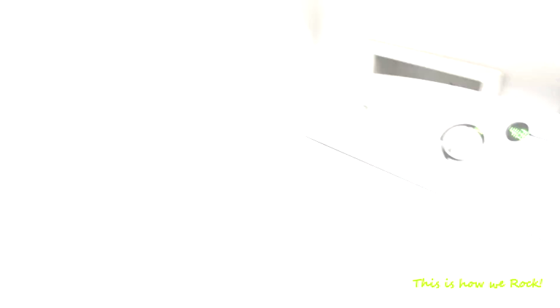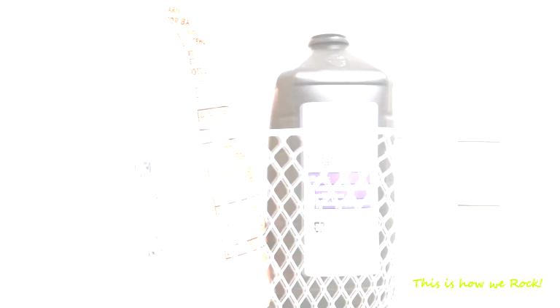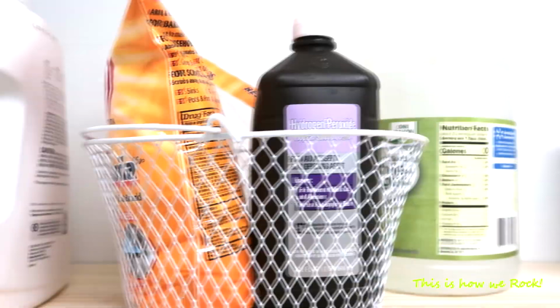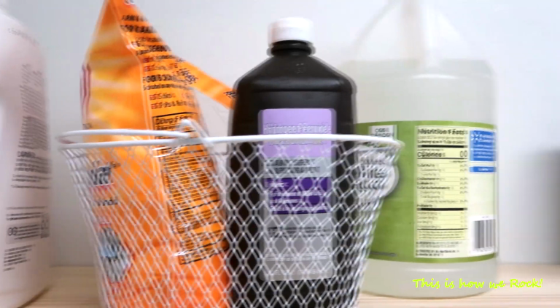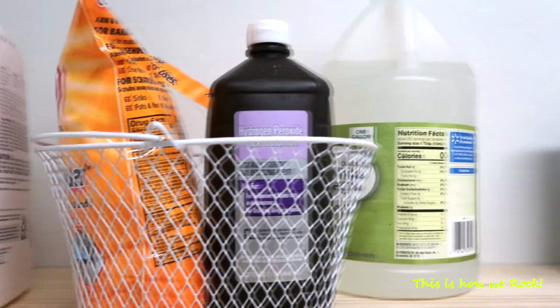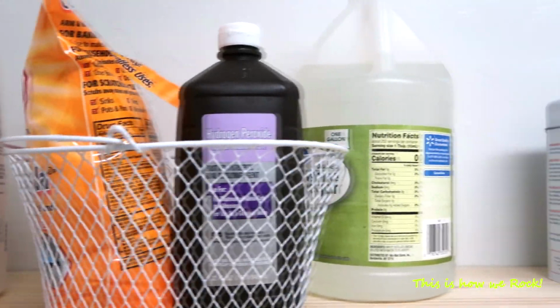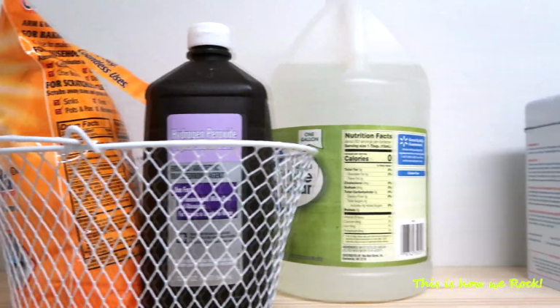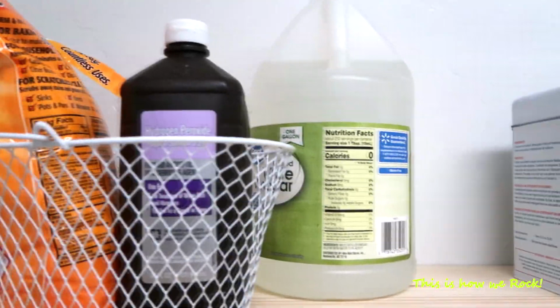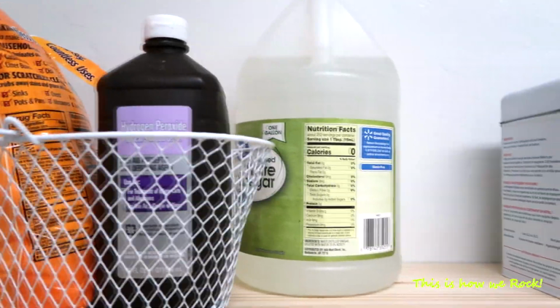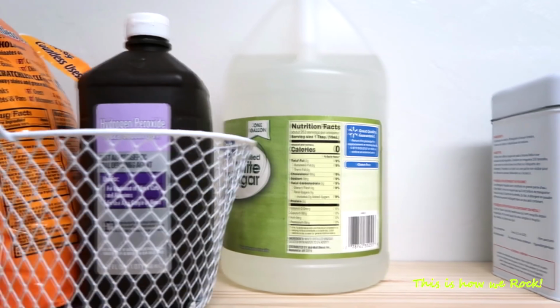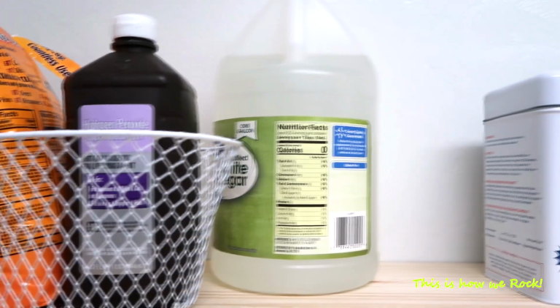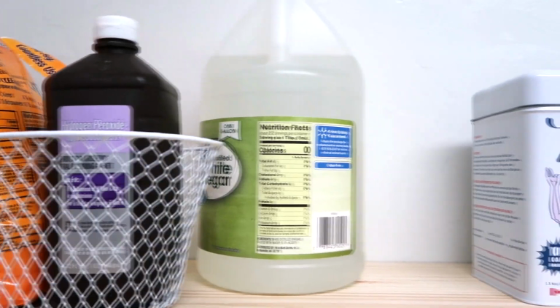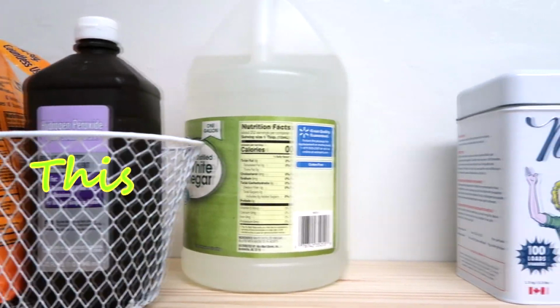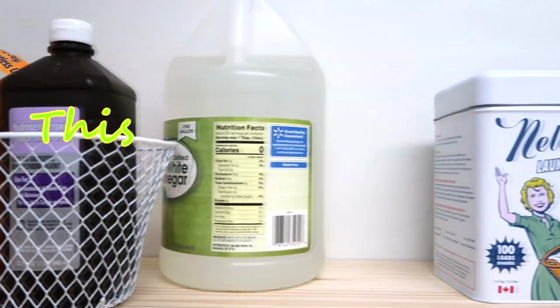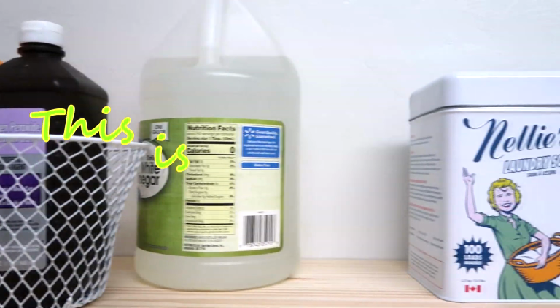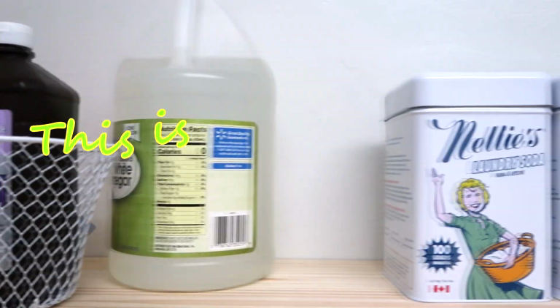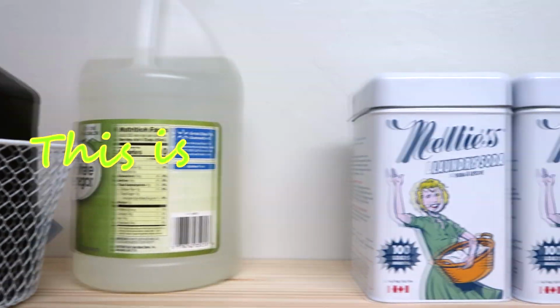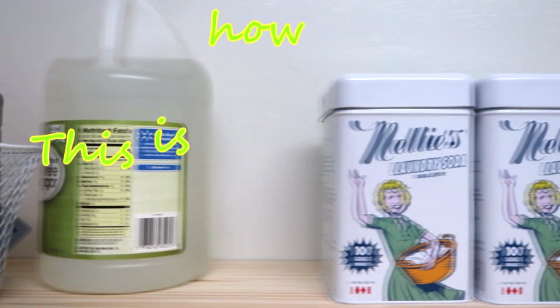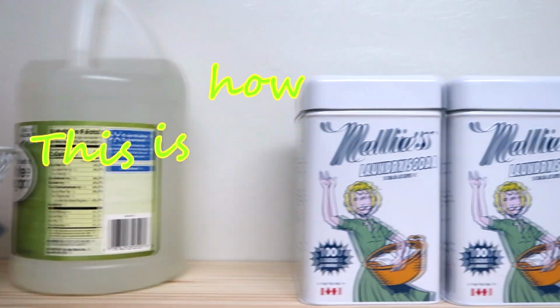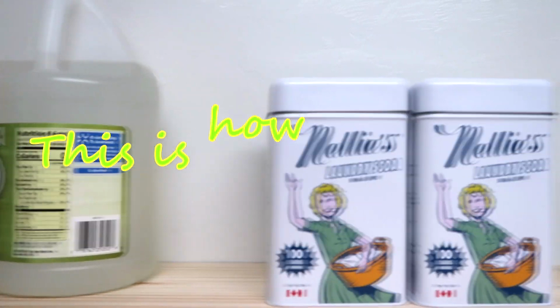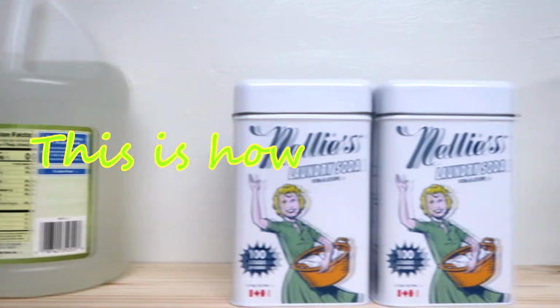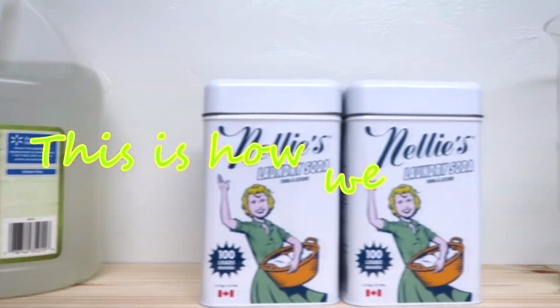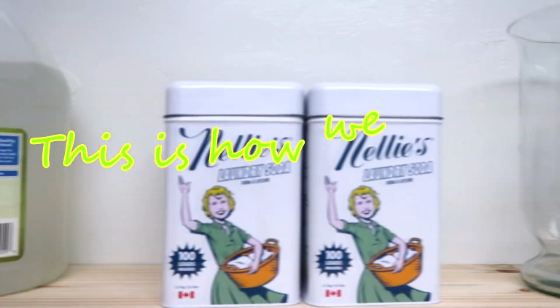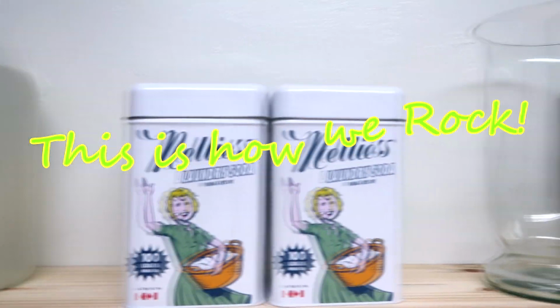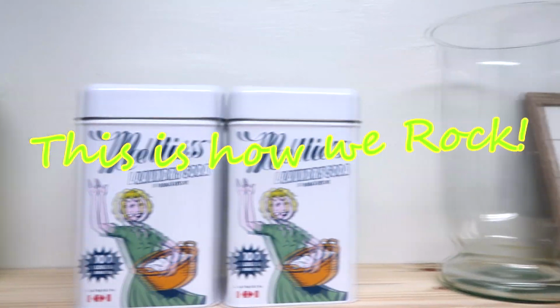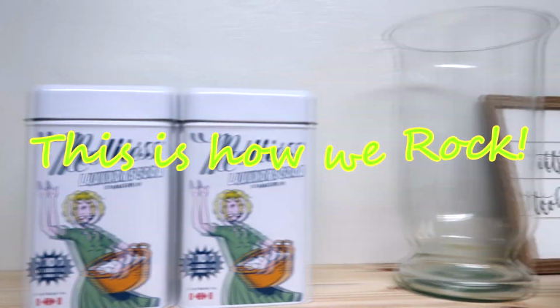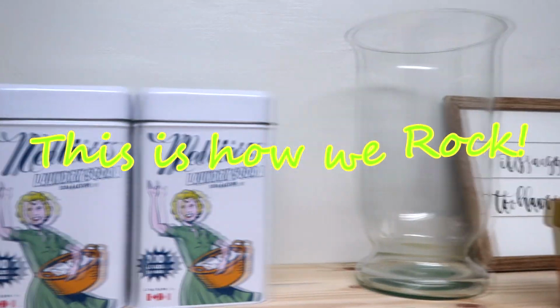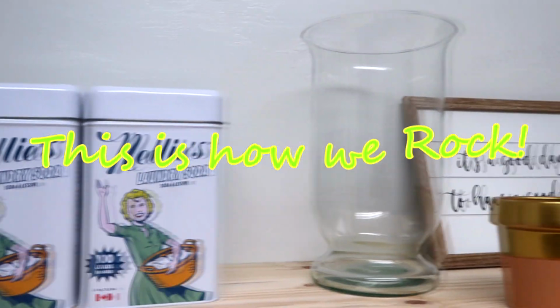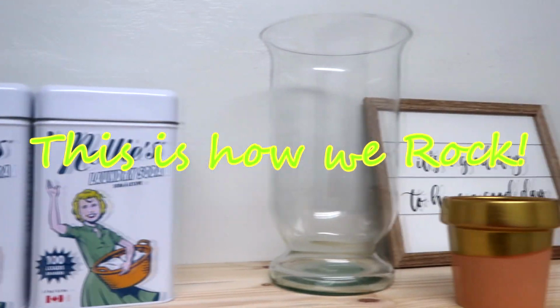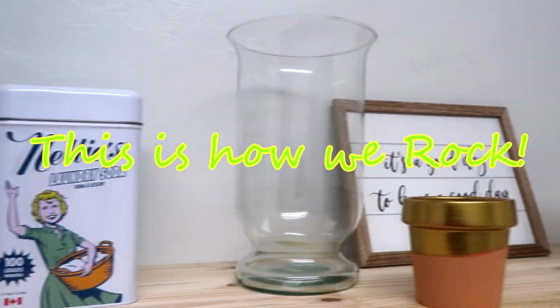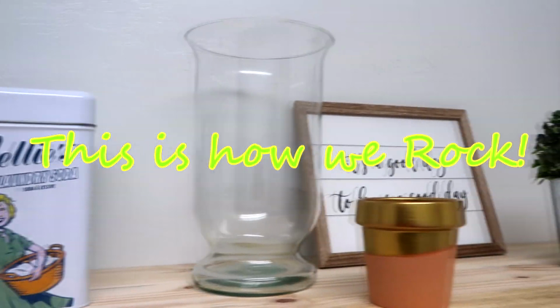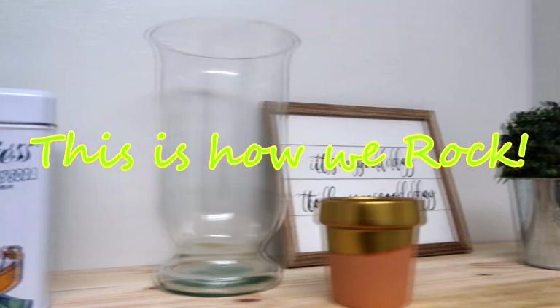Alright then my friends, this is it for today. I hope you enjoyed this video. If you did, please give it a big thumbs up and I'll catch you in the next one. Bye-bye!